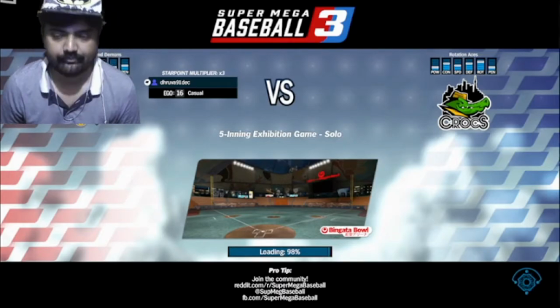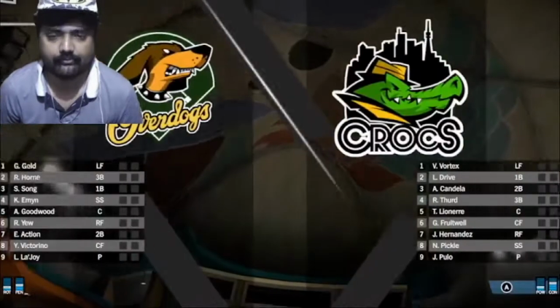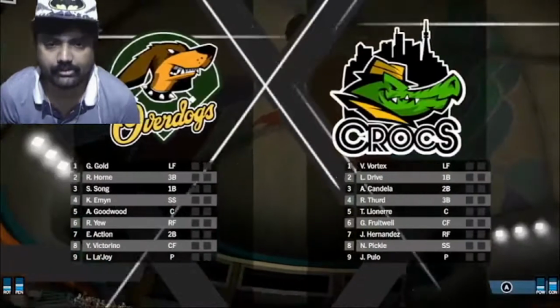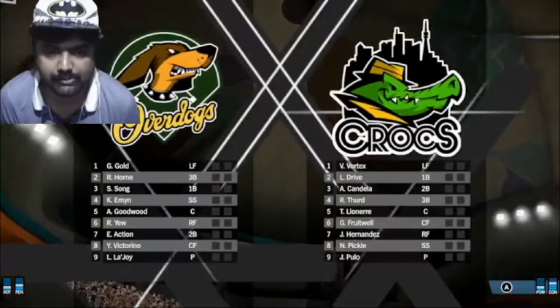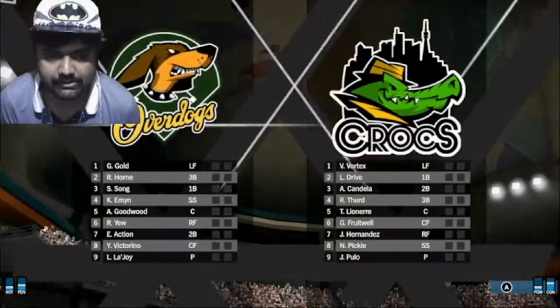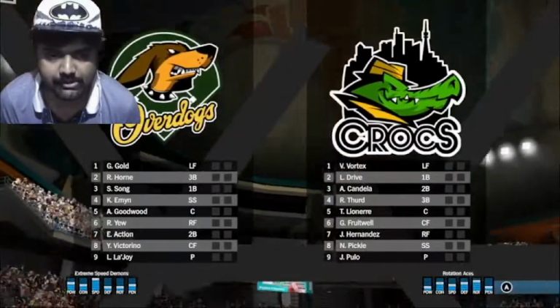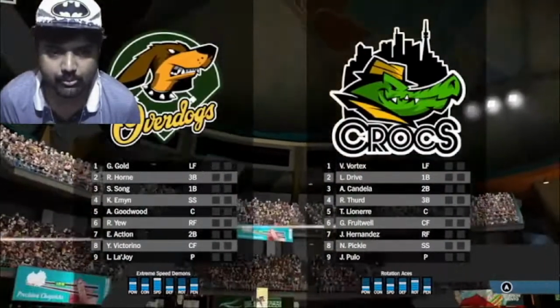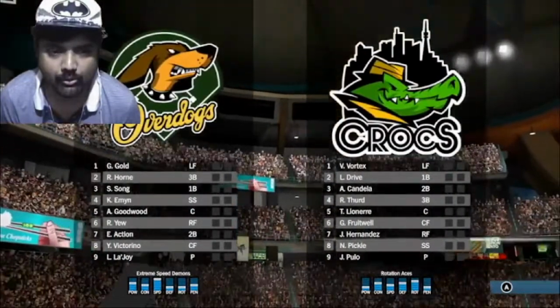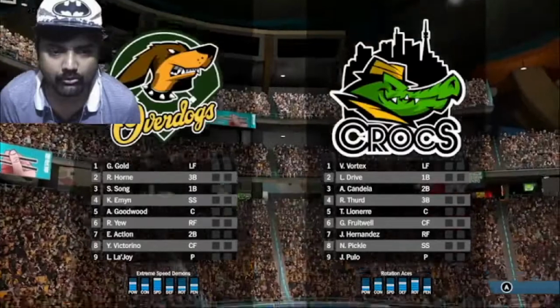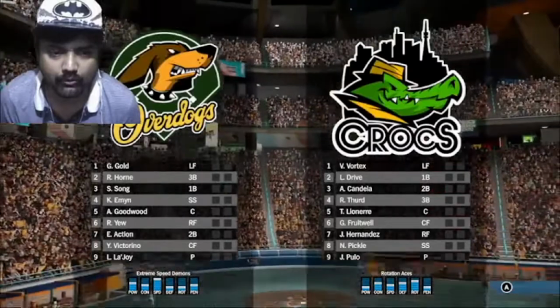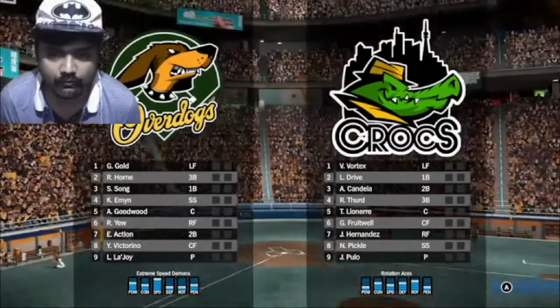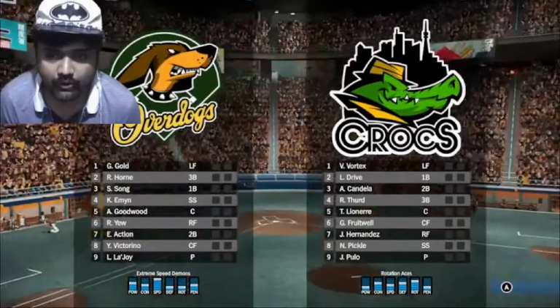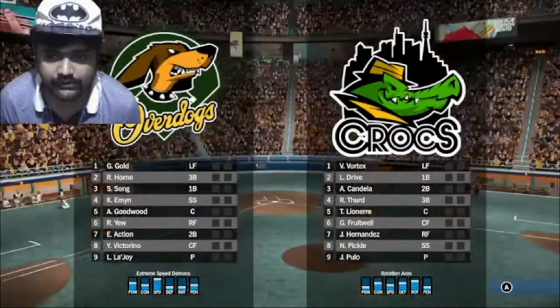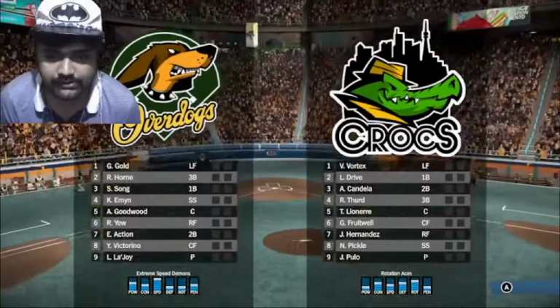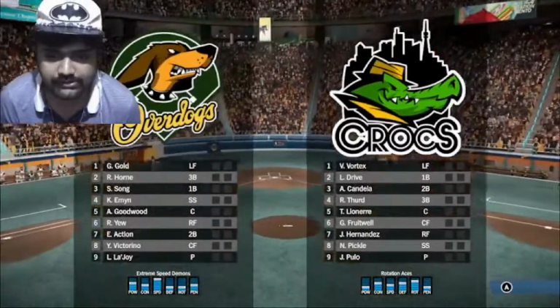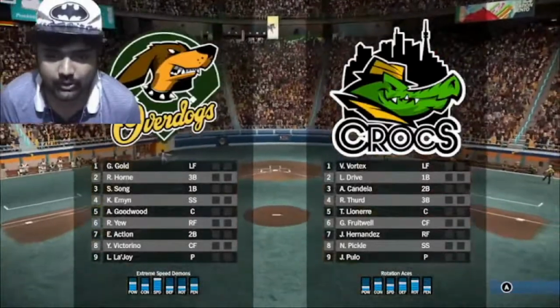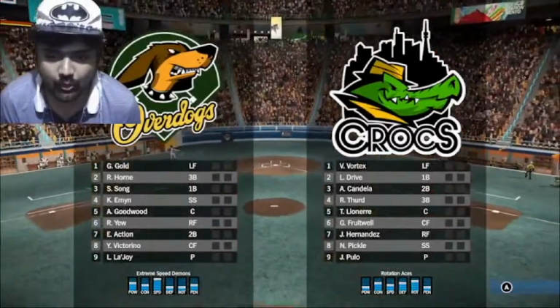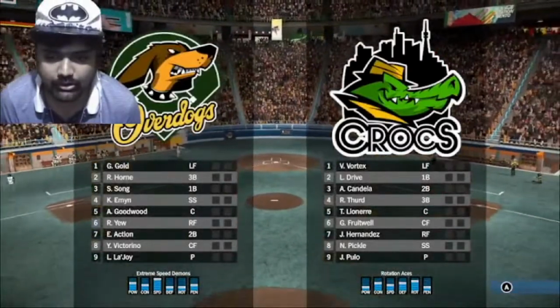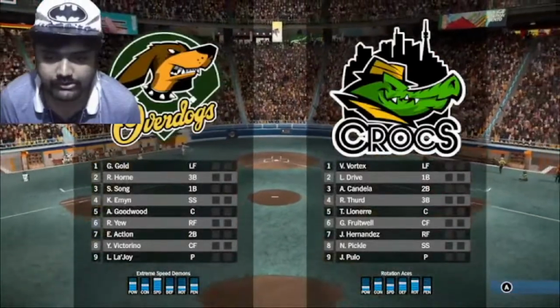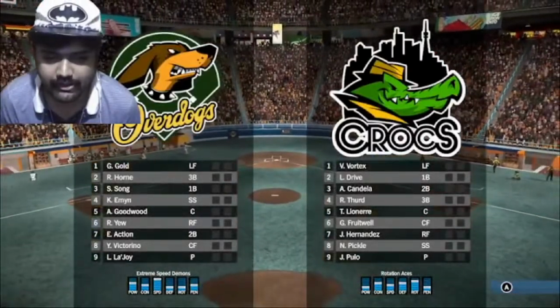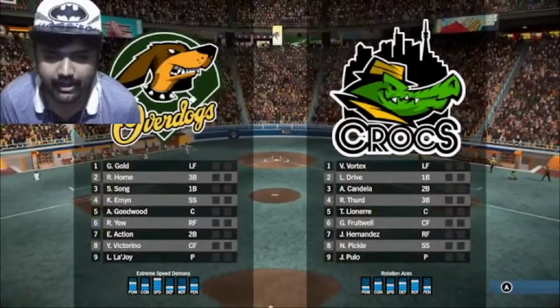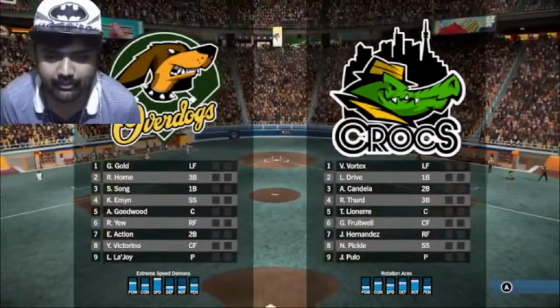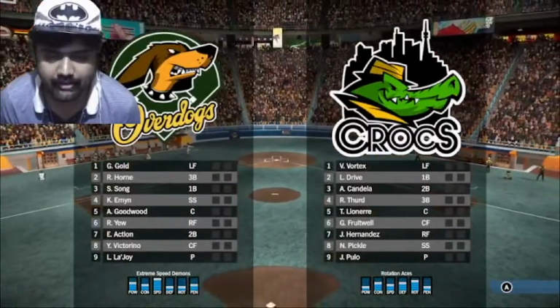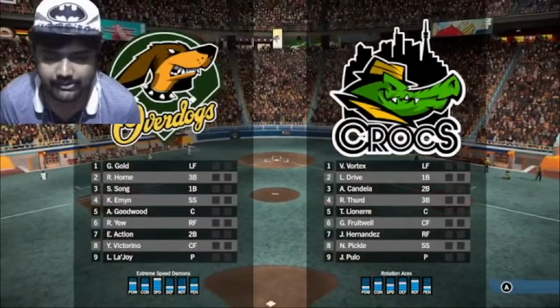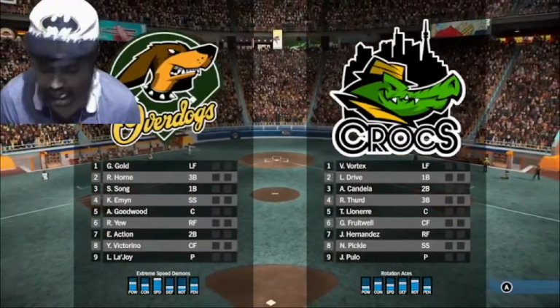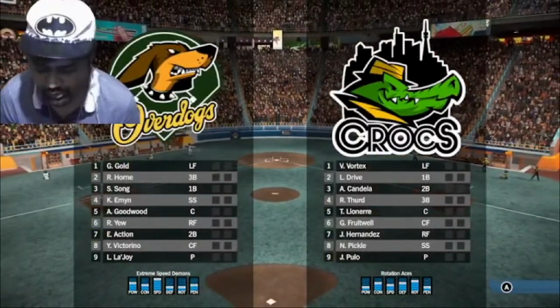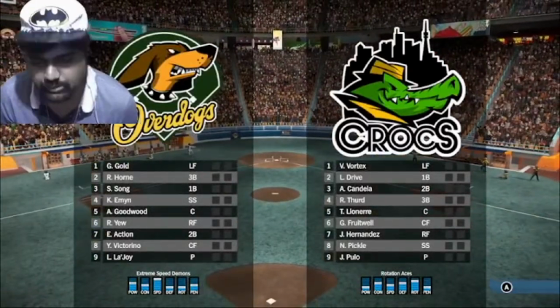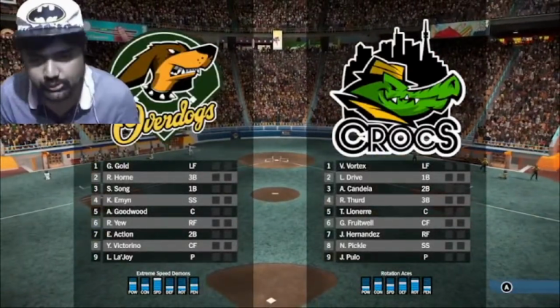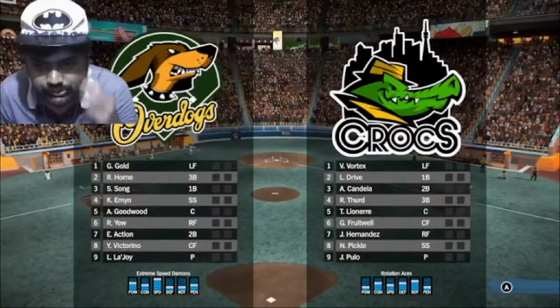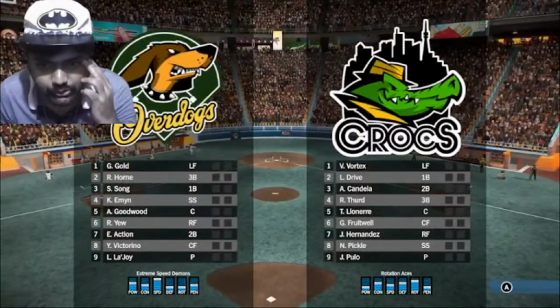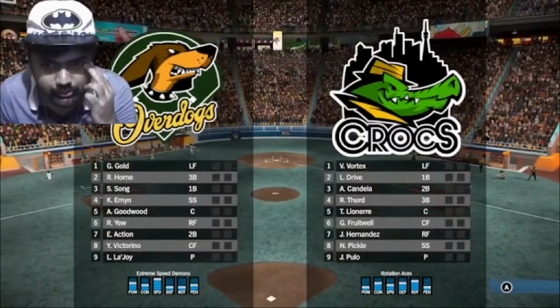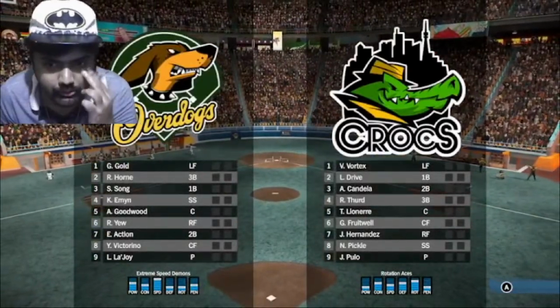Let's play some baseball — Overdogs versus Crocs. Damn, the graphics look super super cool.